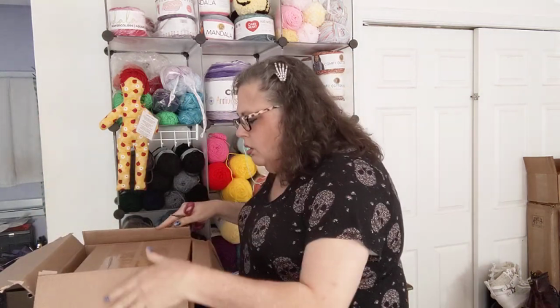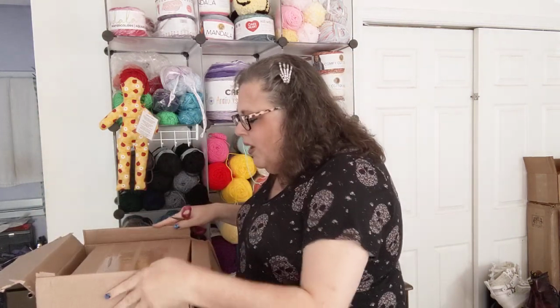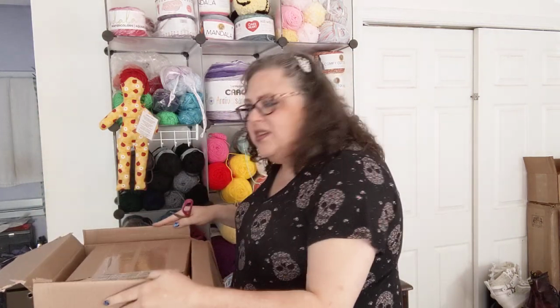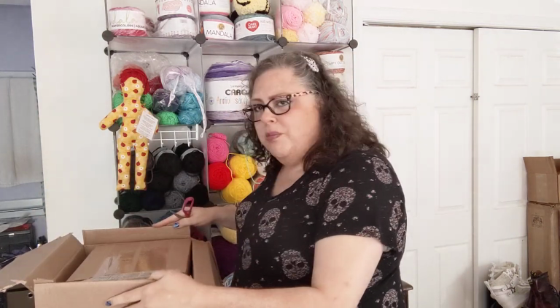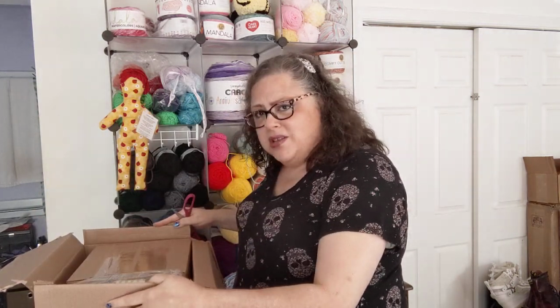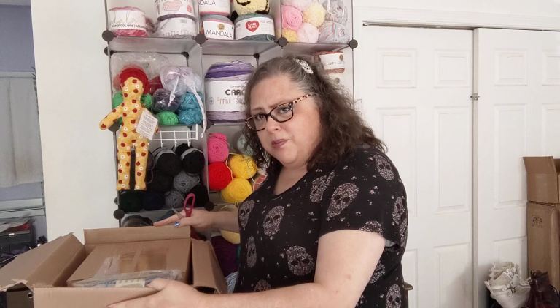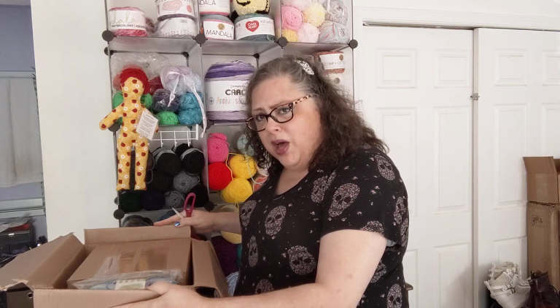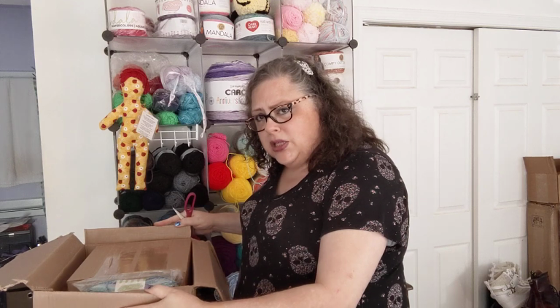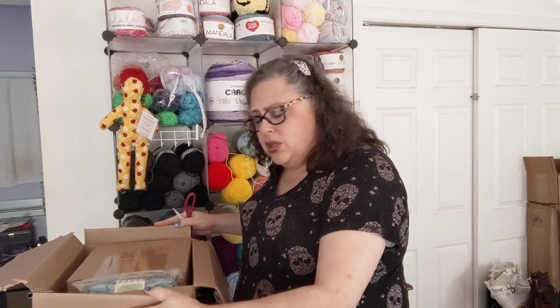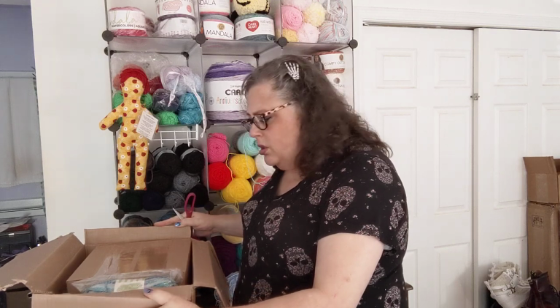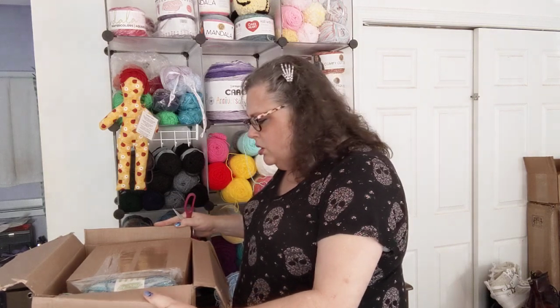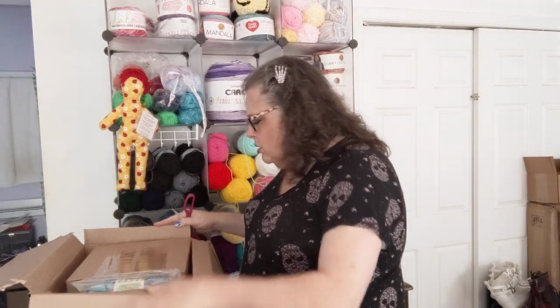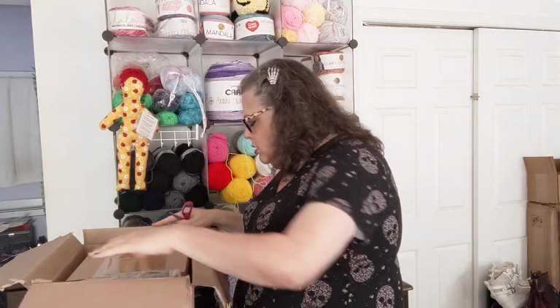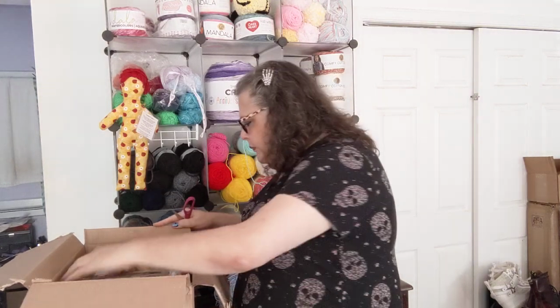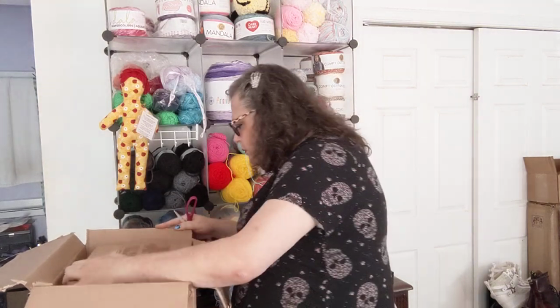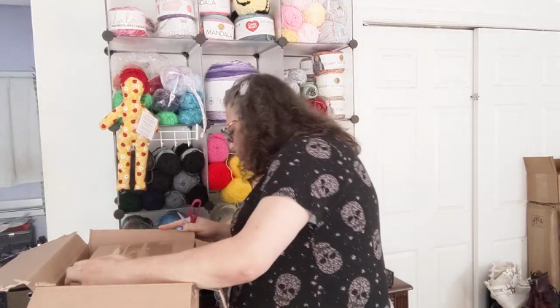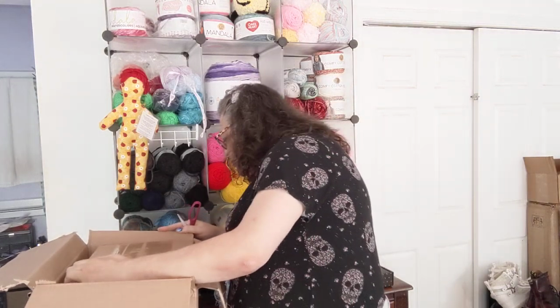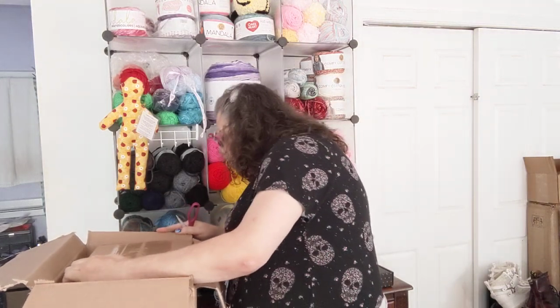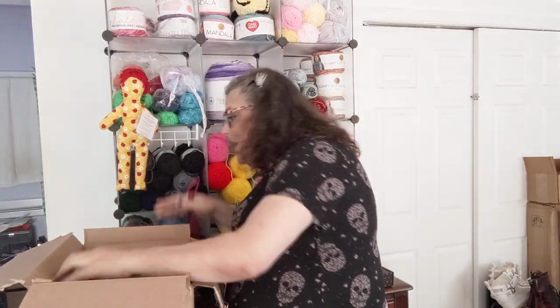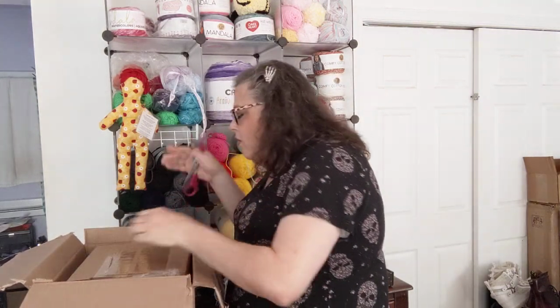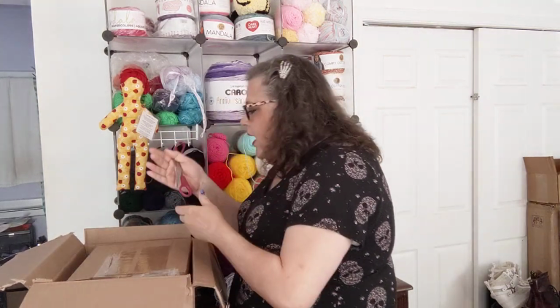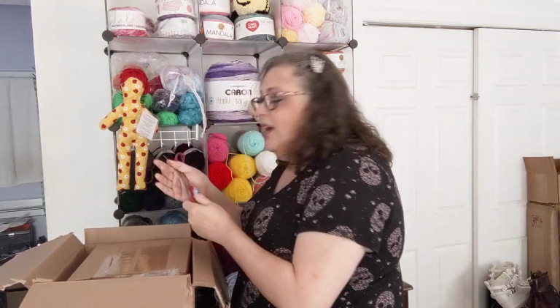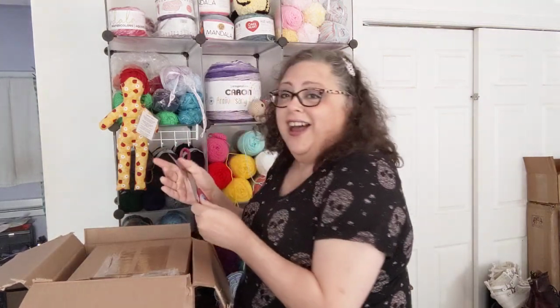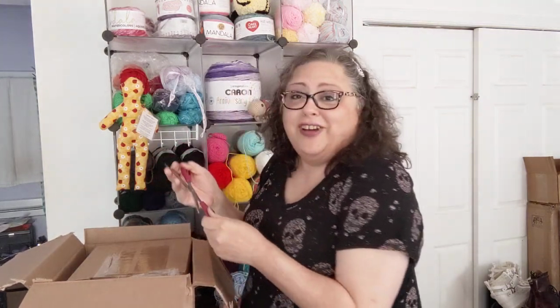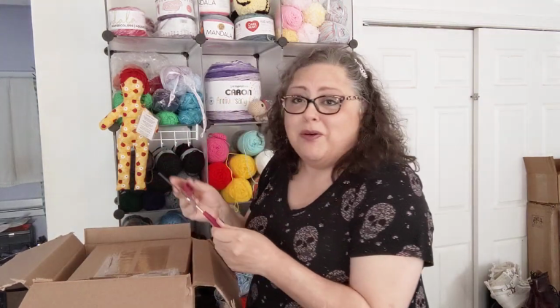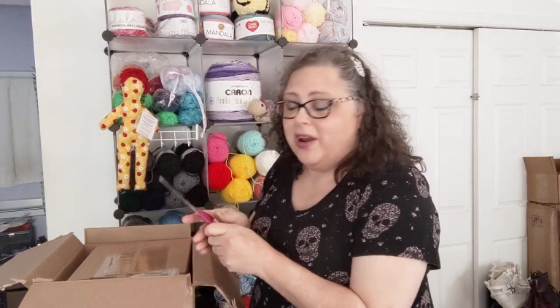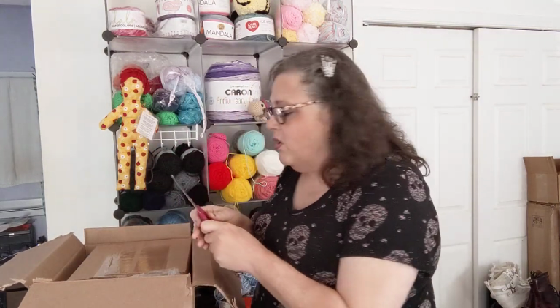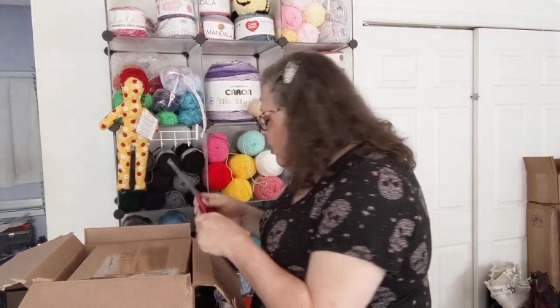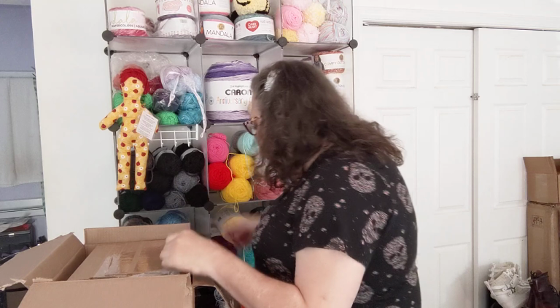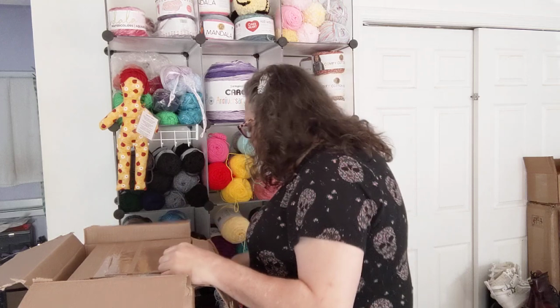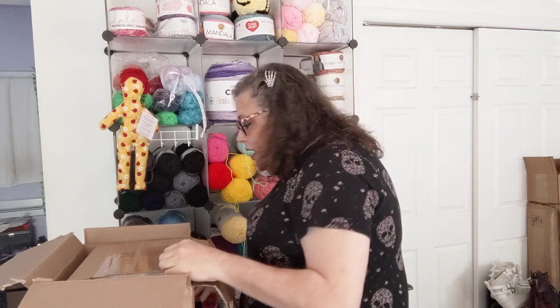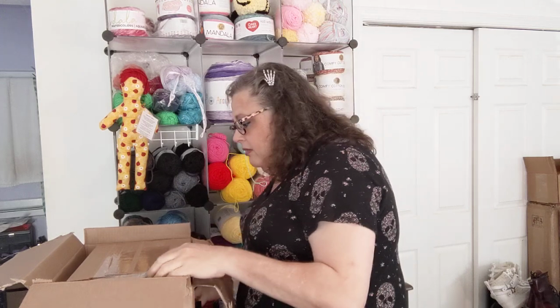Why is there a box in a box? Oh, I know why — I forgot what I ordered.